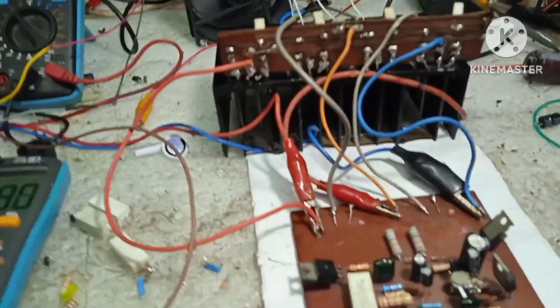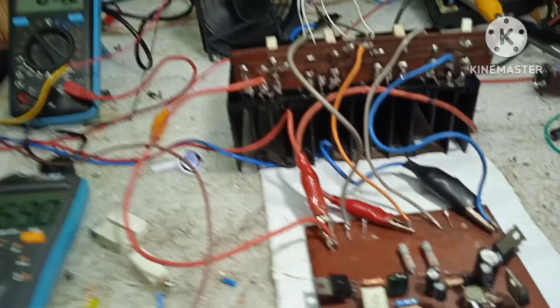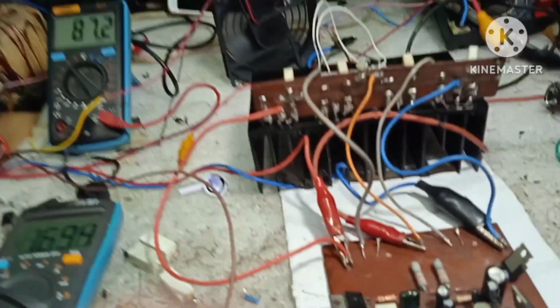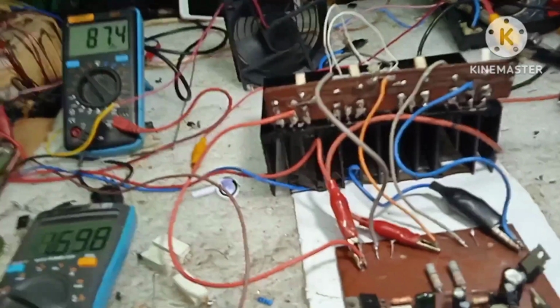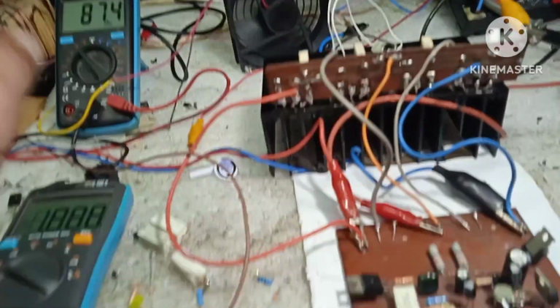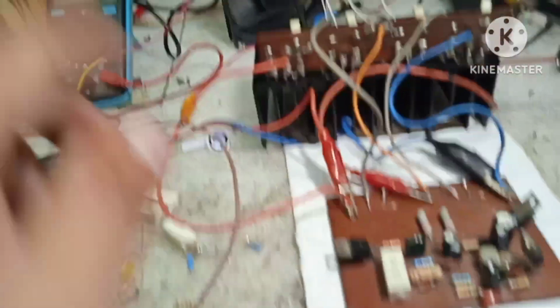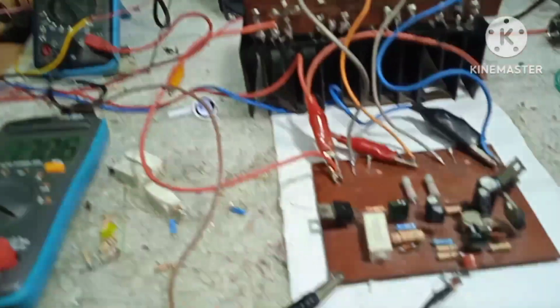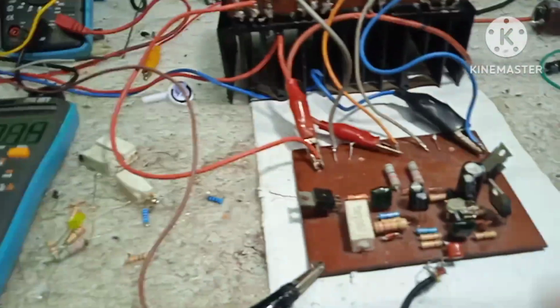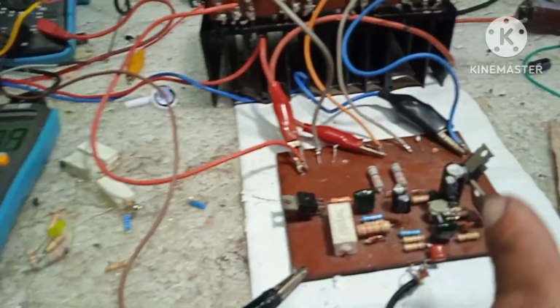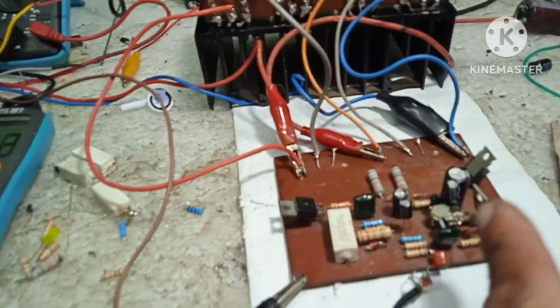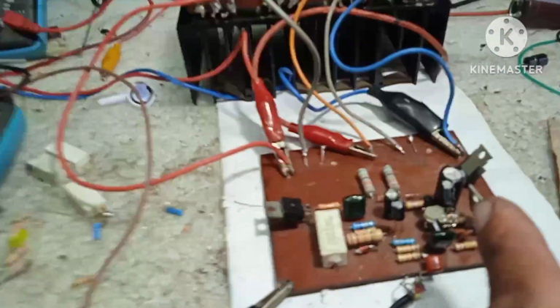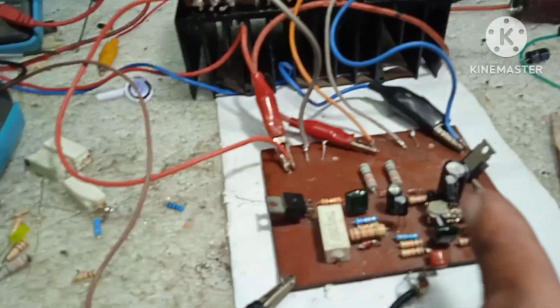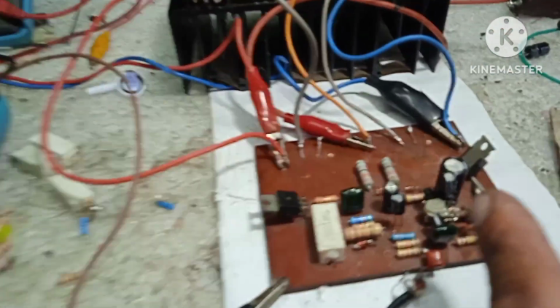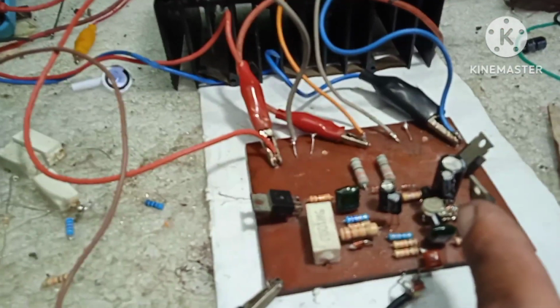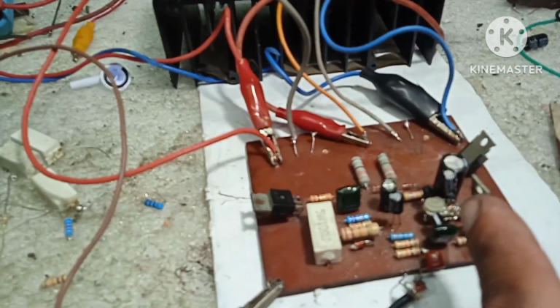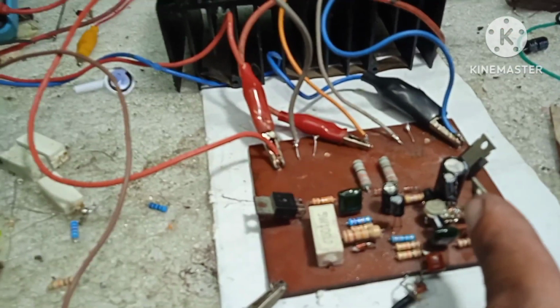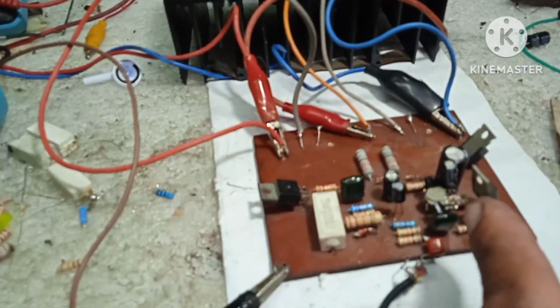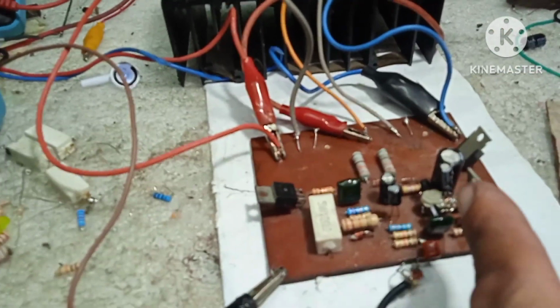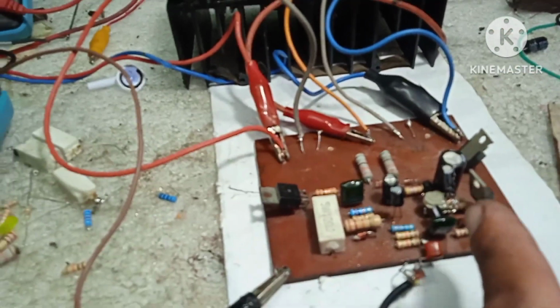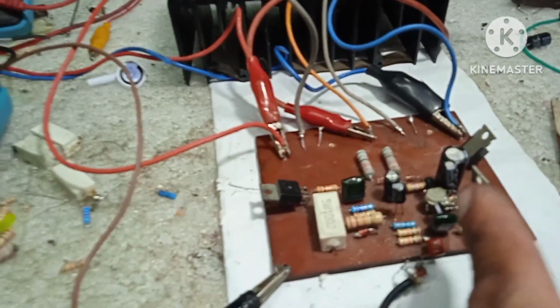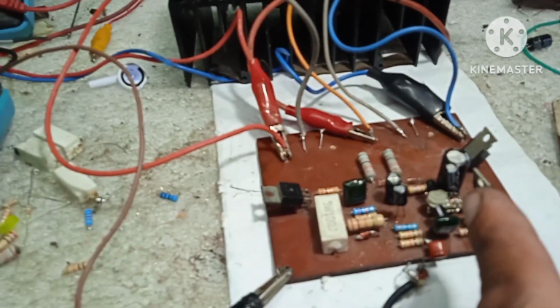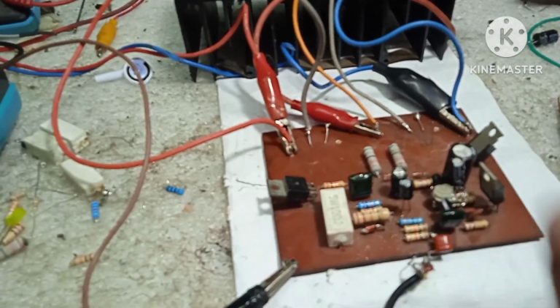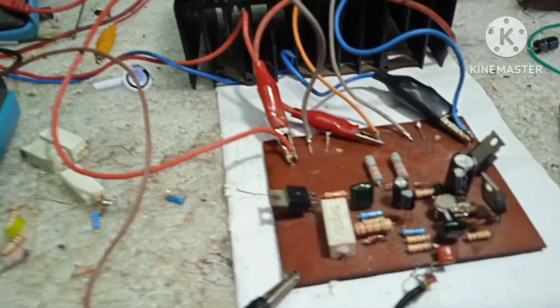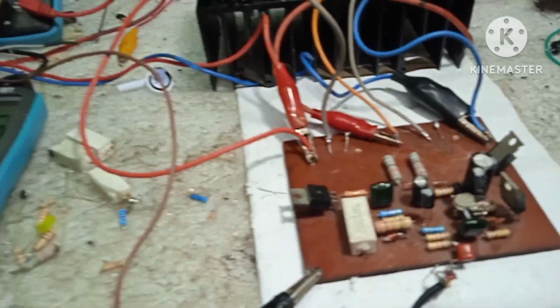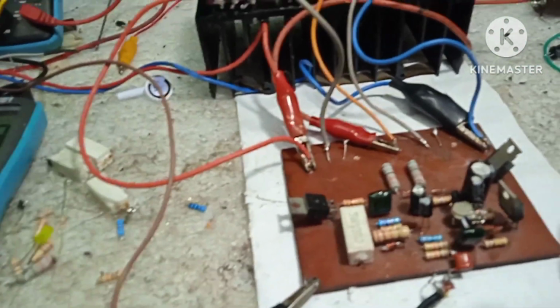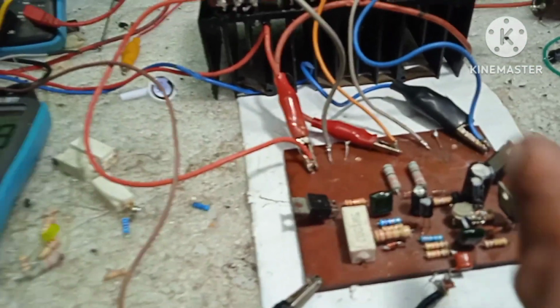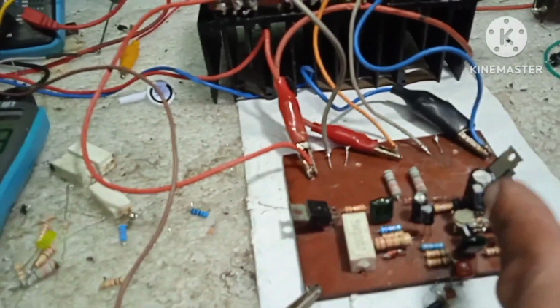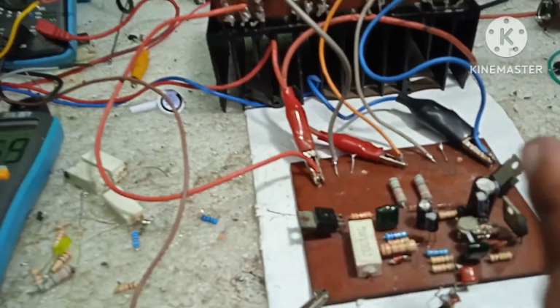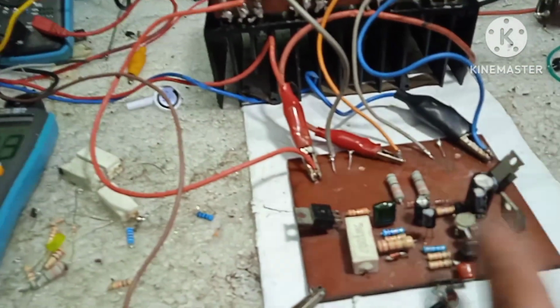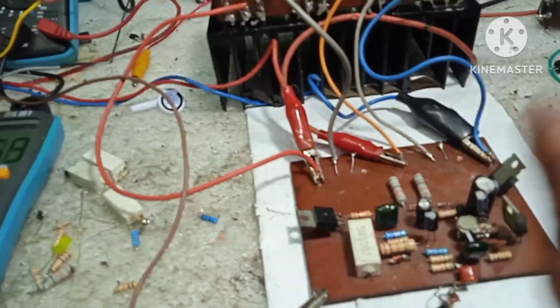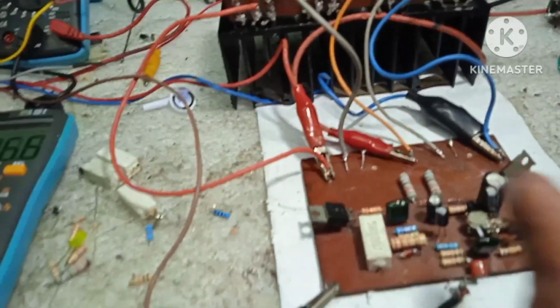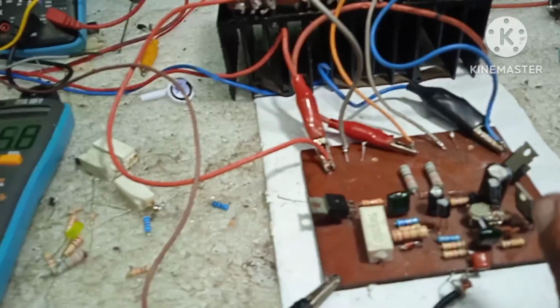Pag tumaas pa dyan, hindi nakakayanin ni differential transistor, kailangan magpalit na. Wala nang babaguhin yung PSR.